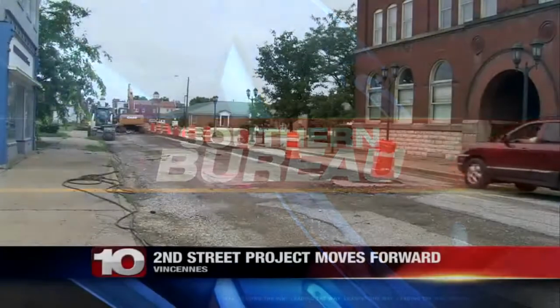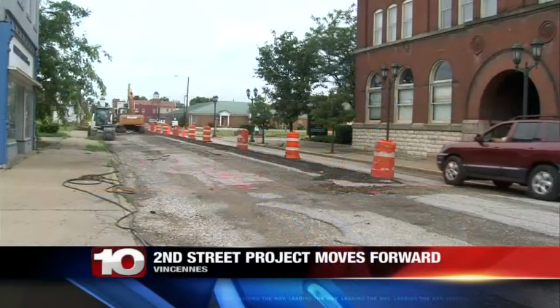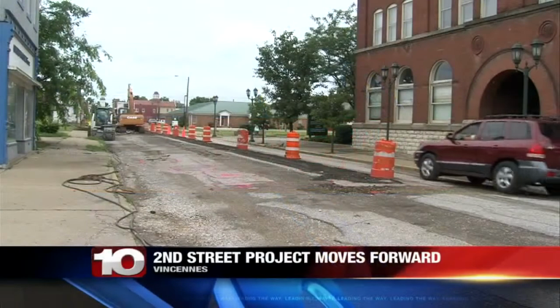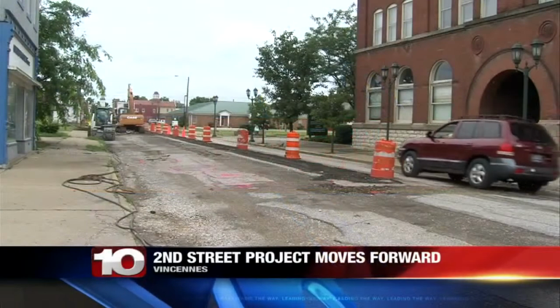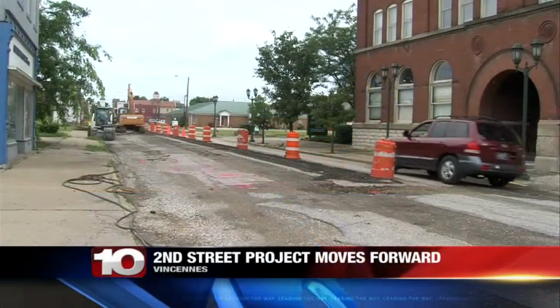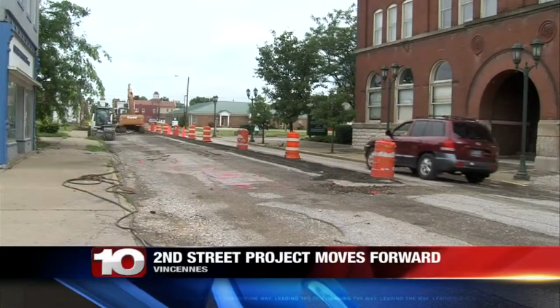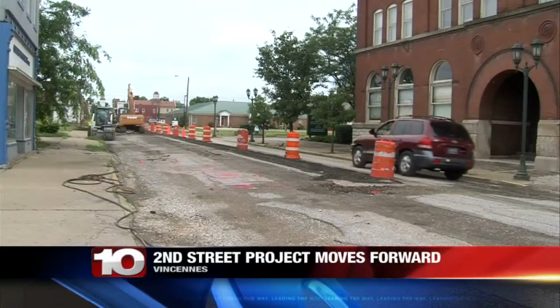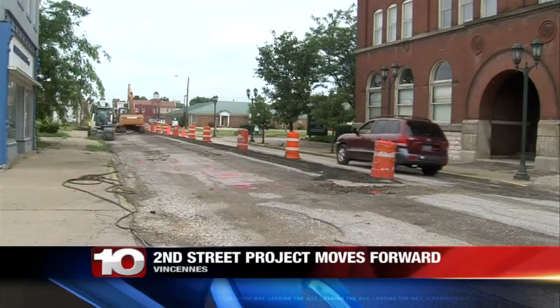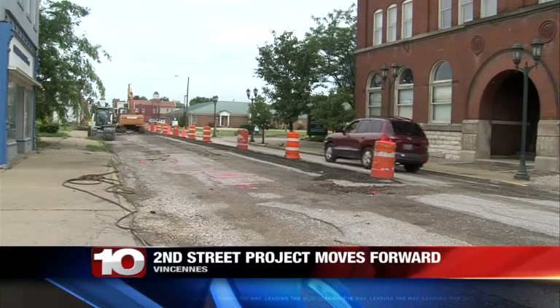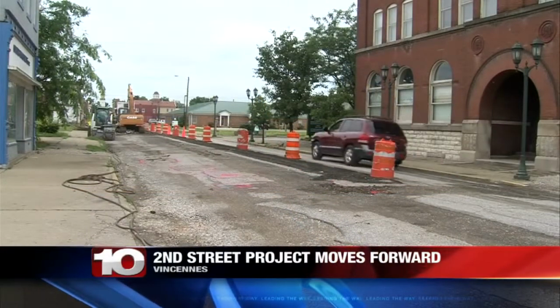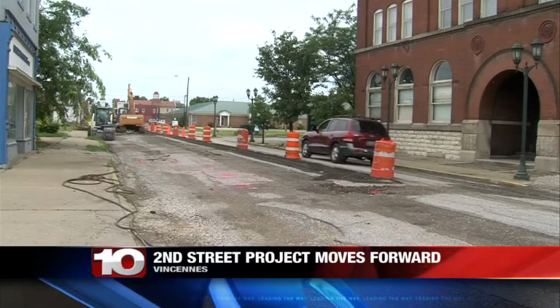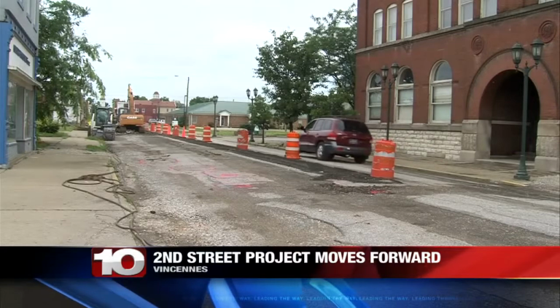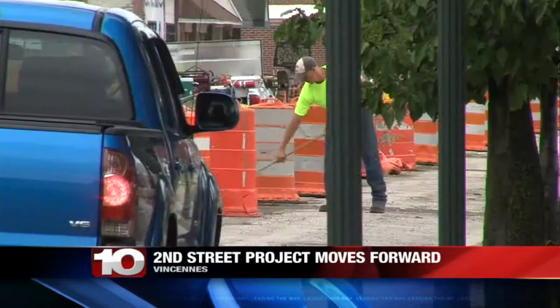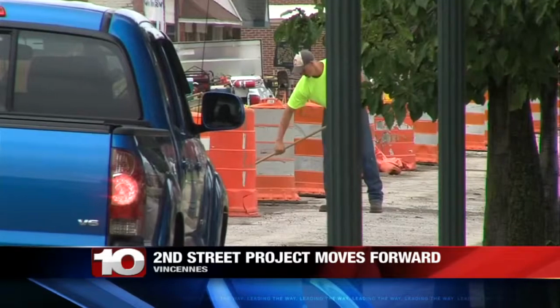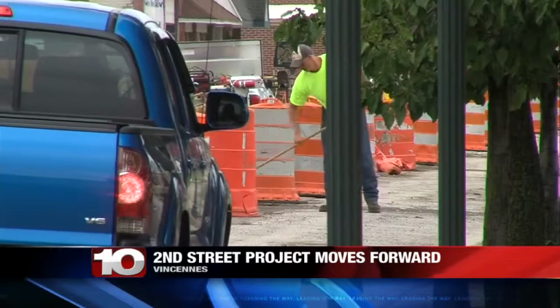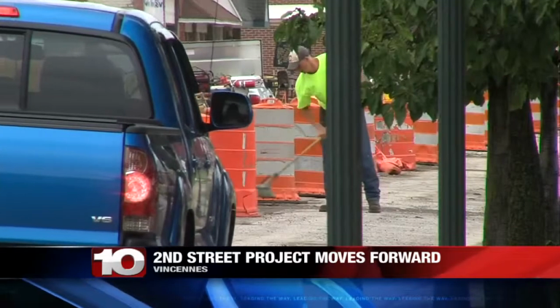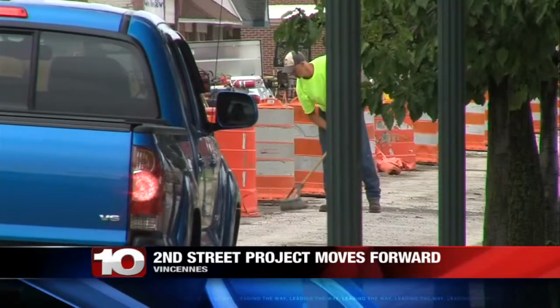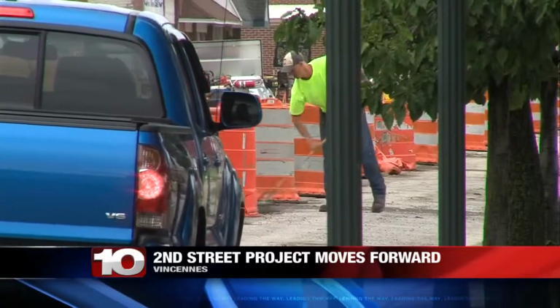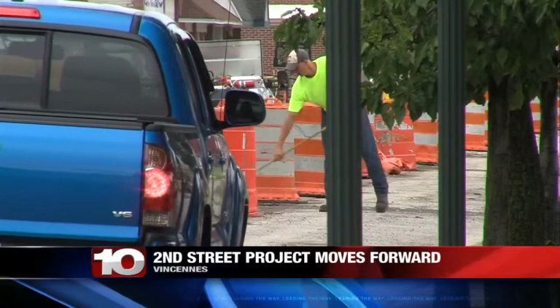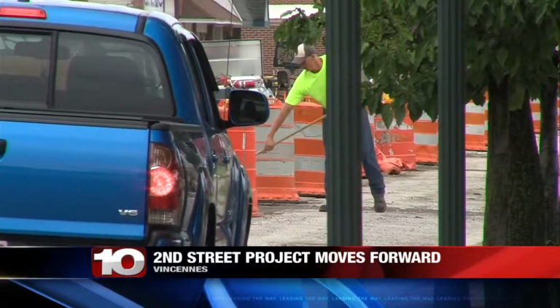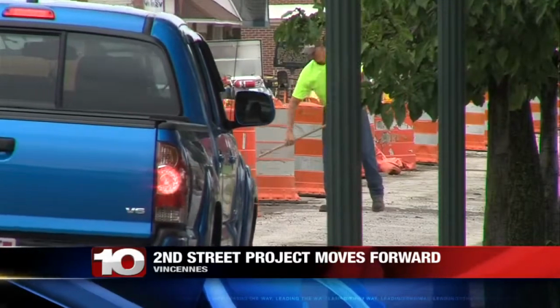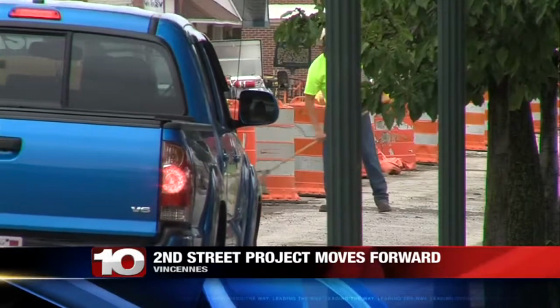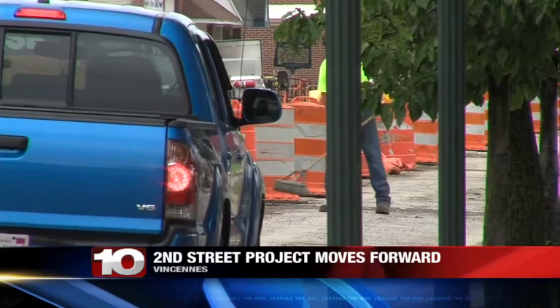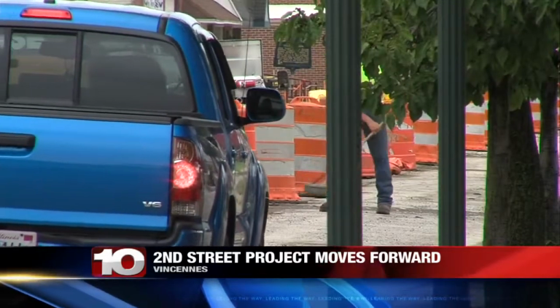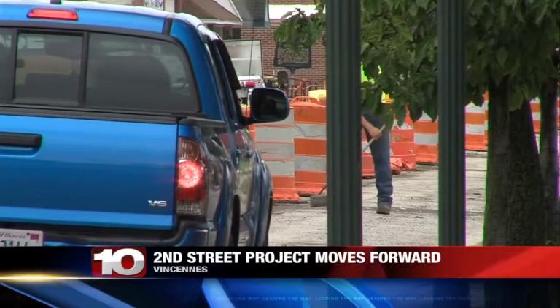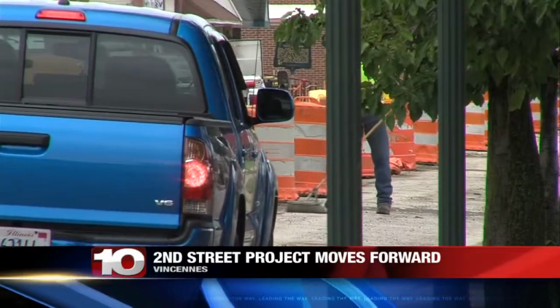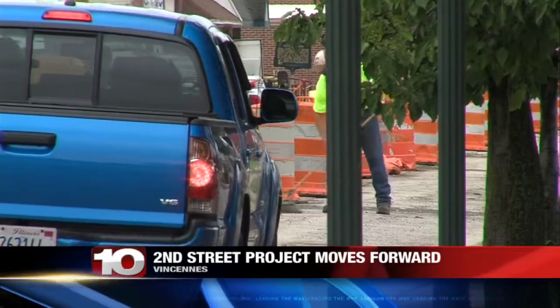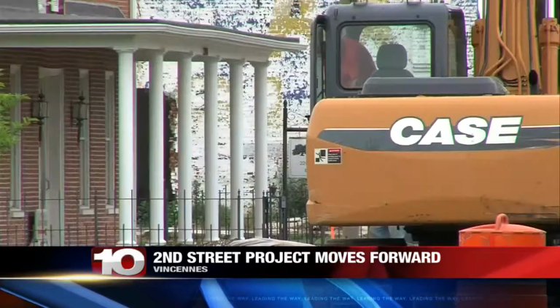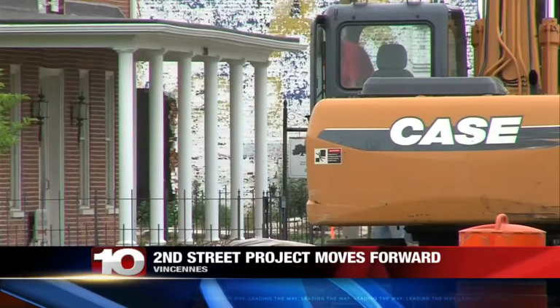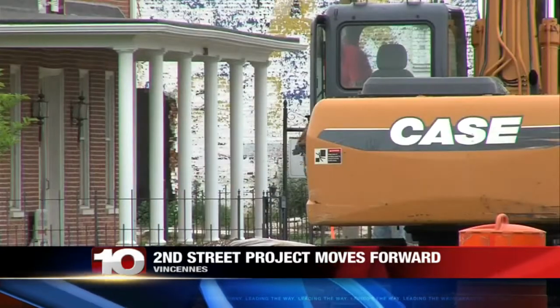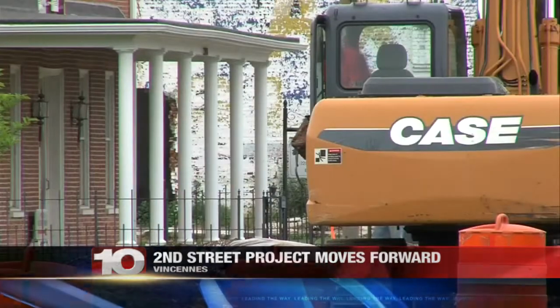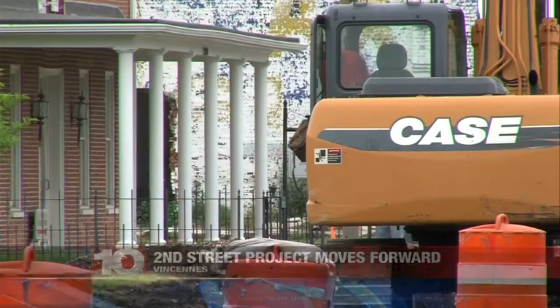The travel is slow going on 2nd Street in Vincennes, and for just a brief minute, so was the construction.